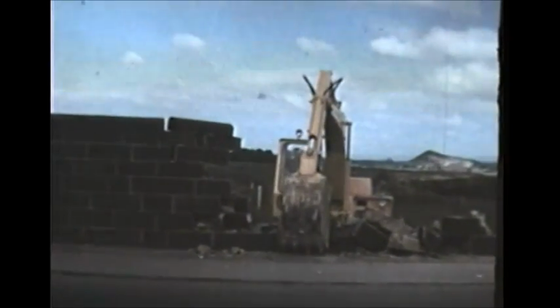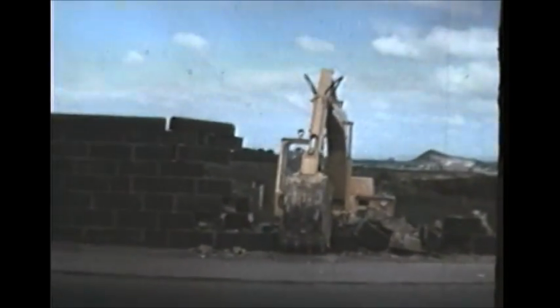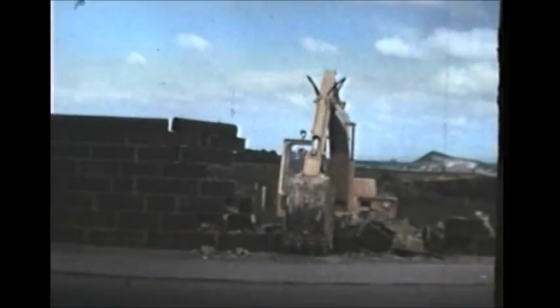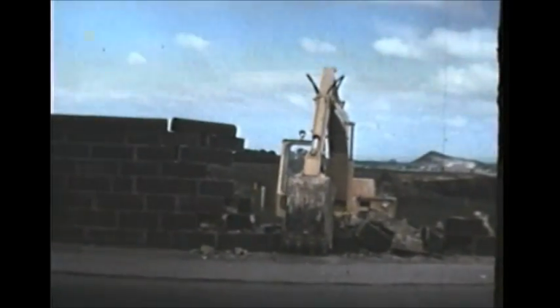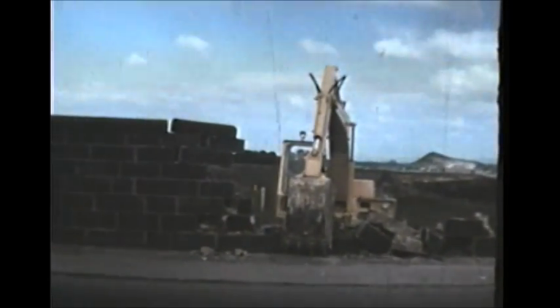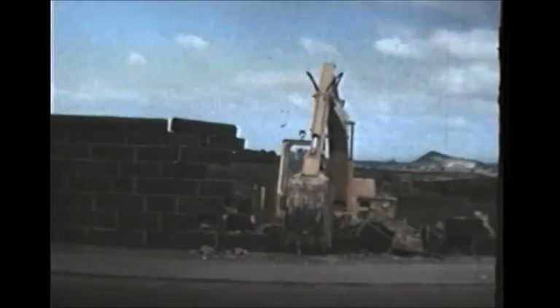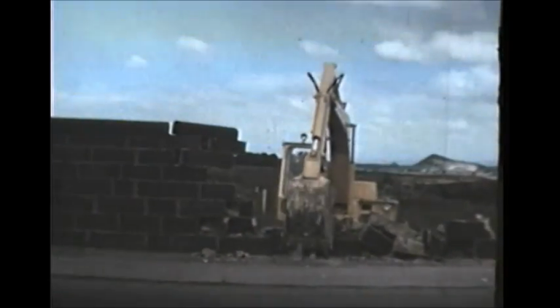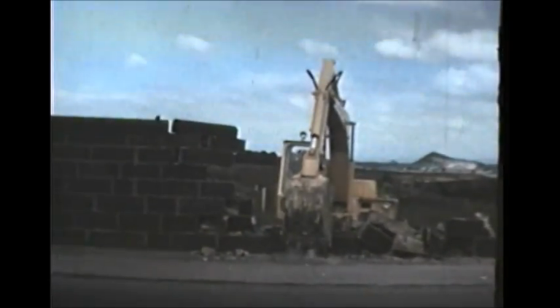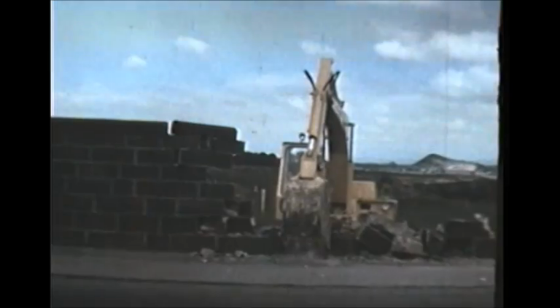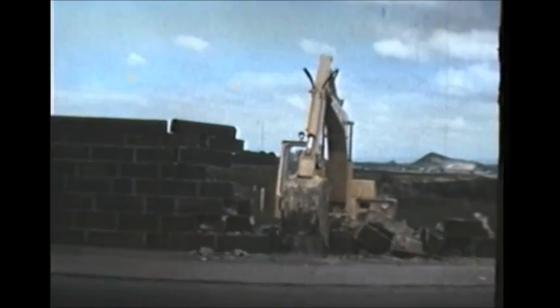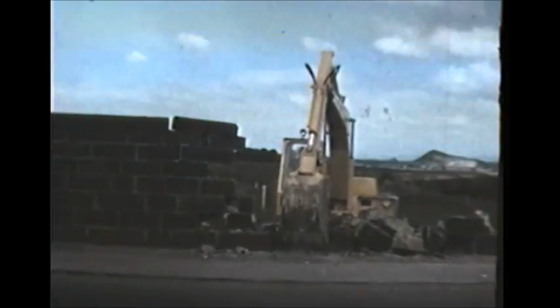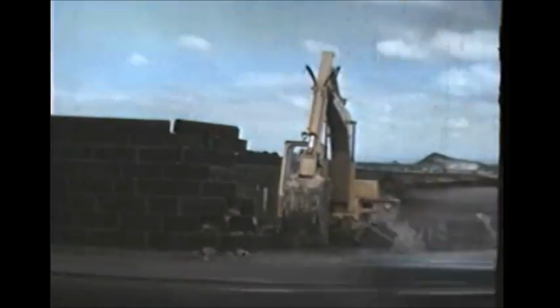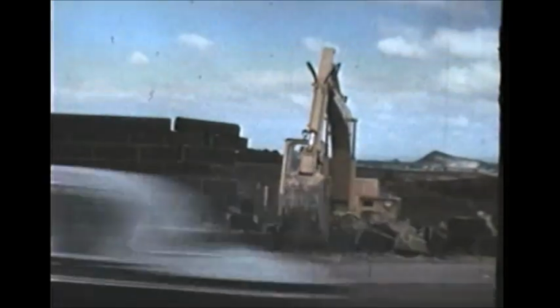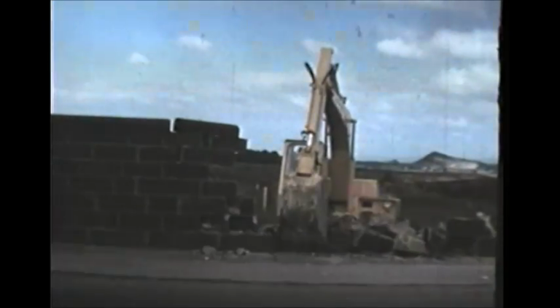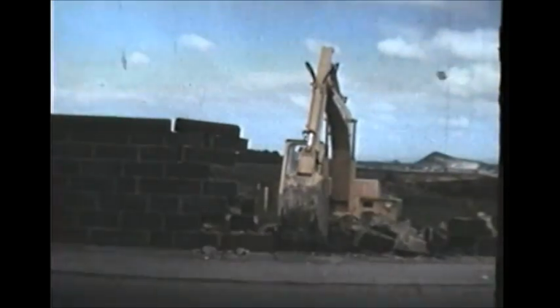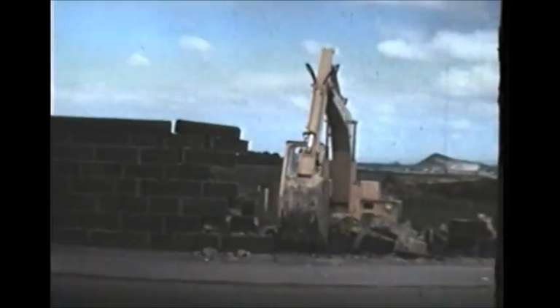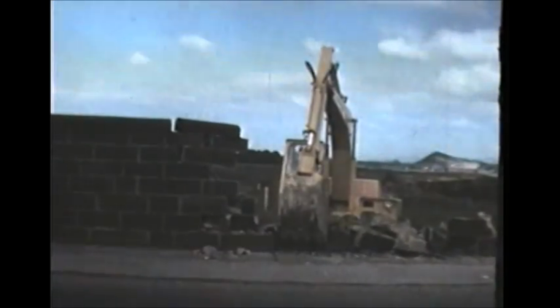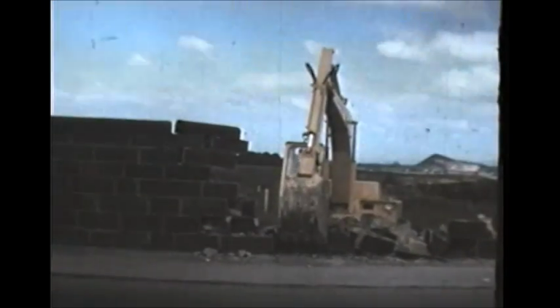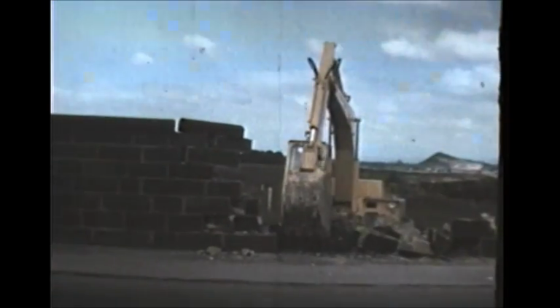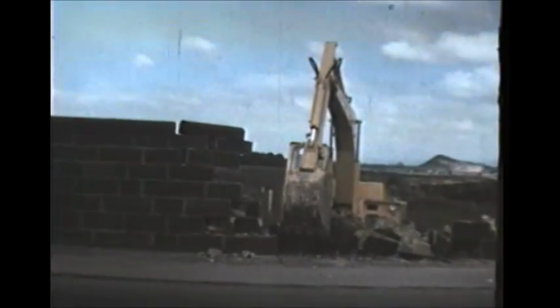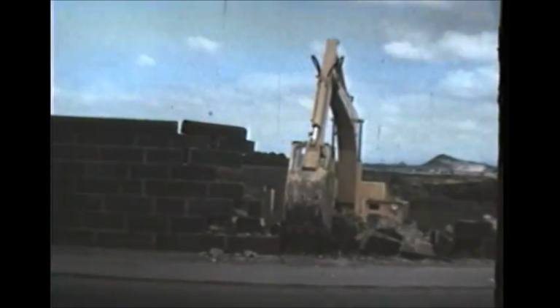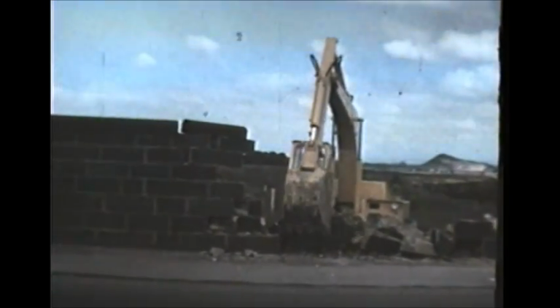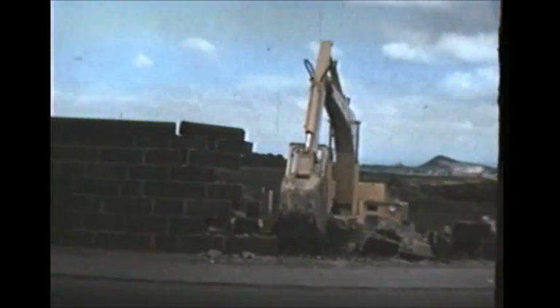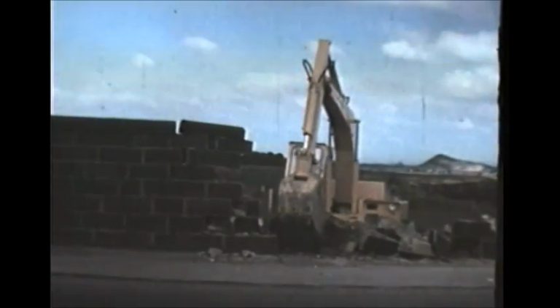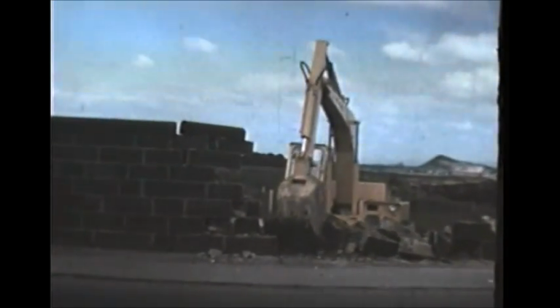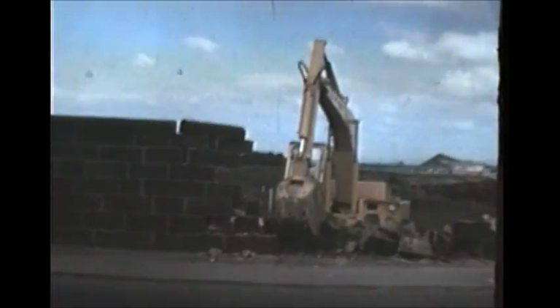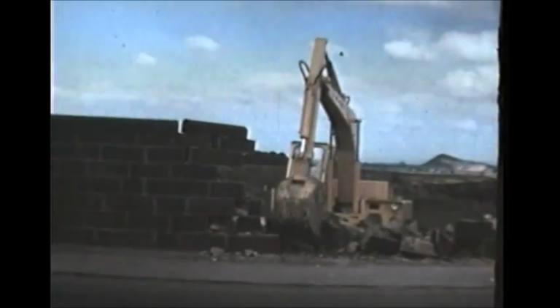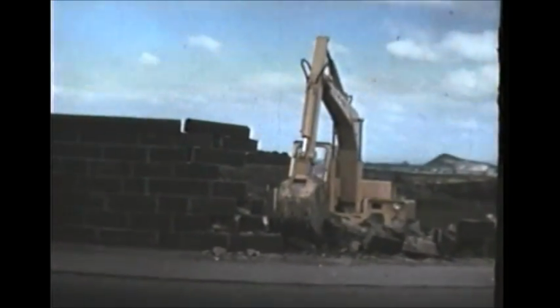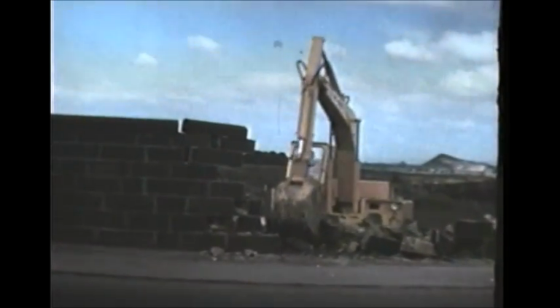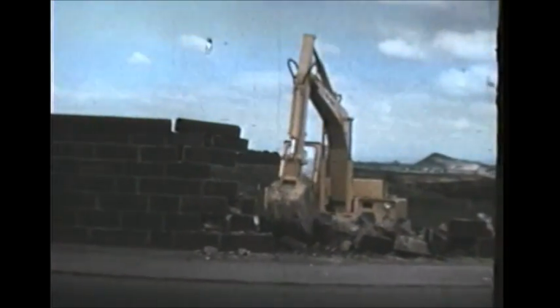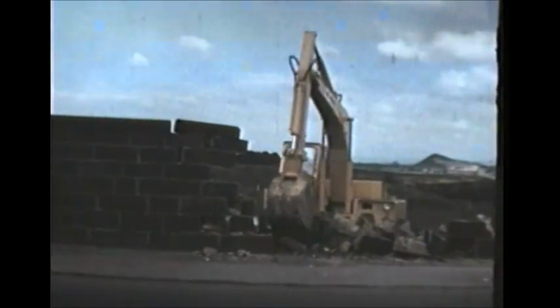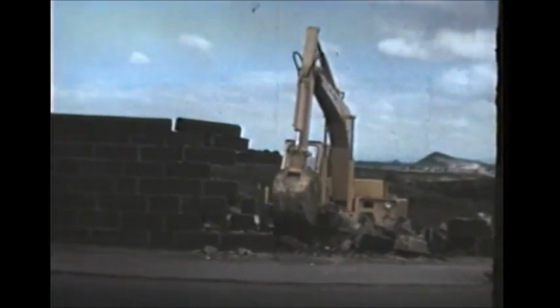Modern equipment makes child's play of a one-time laborious task.